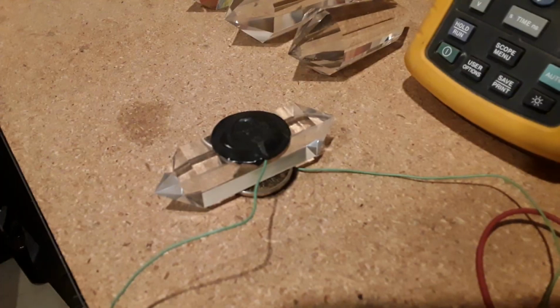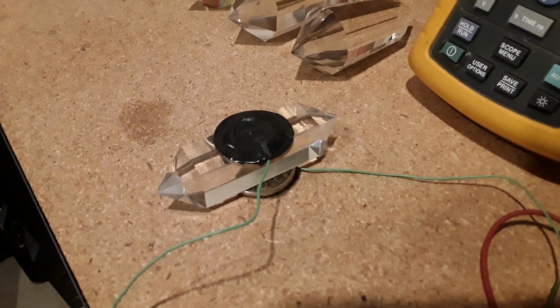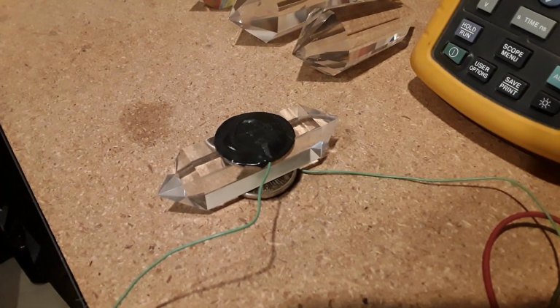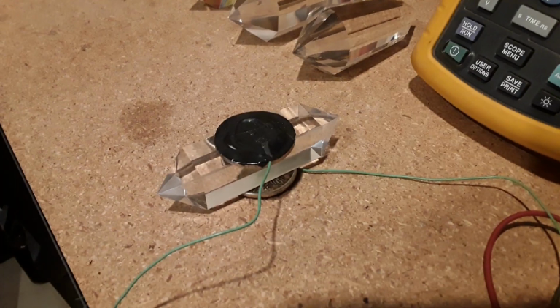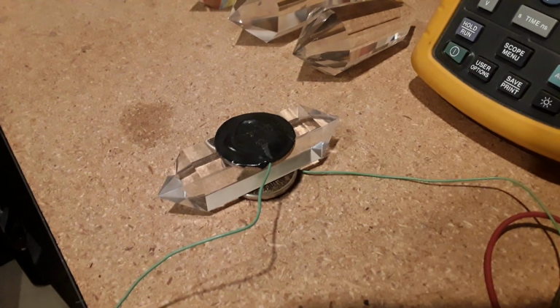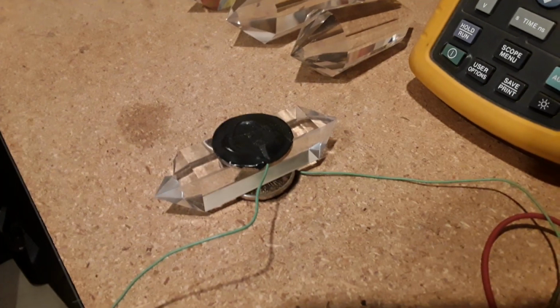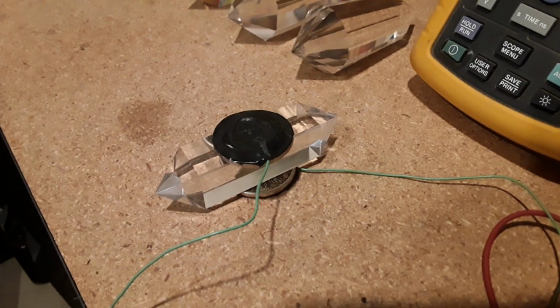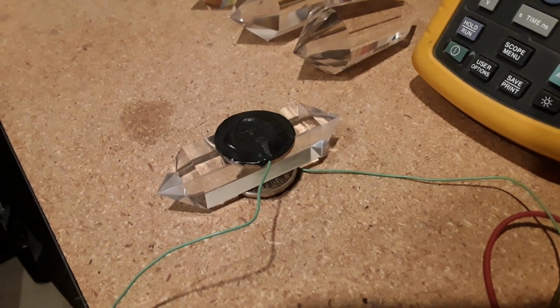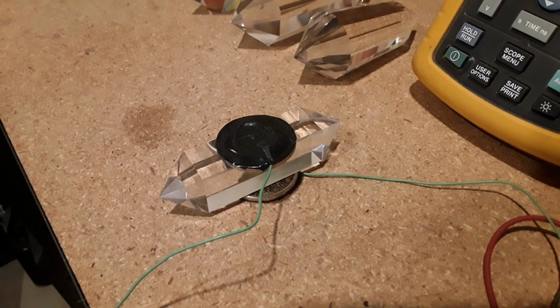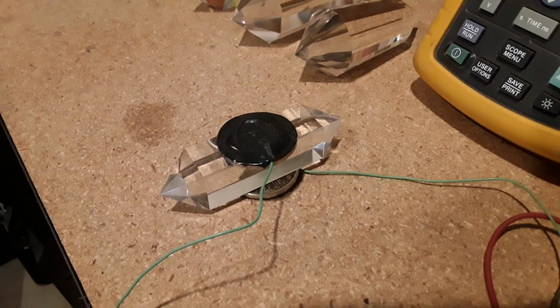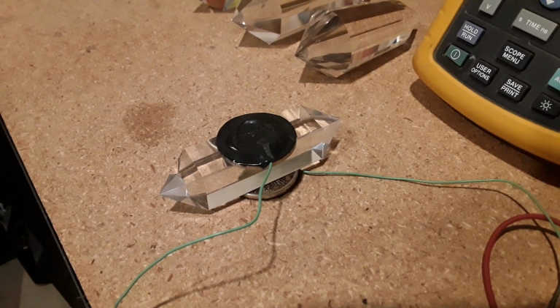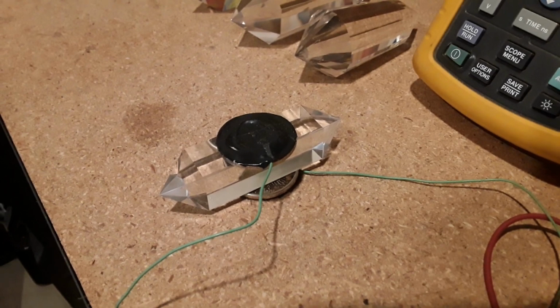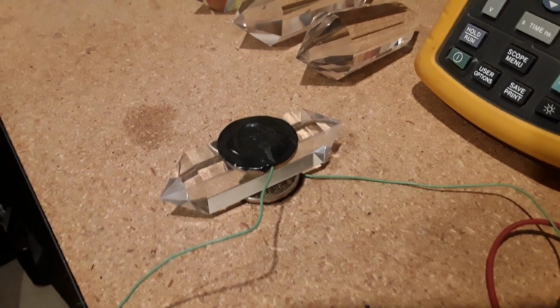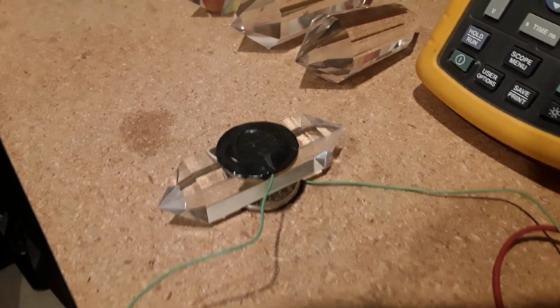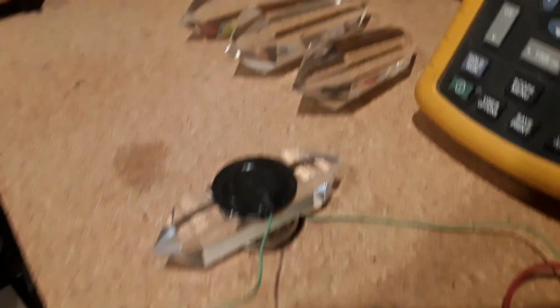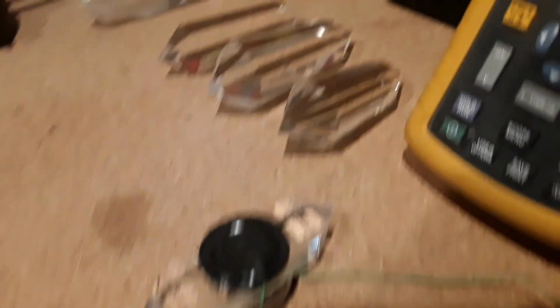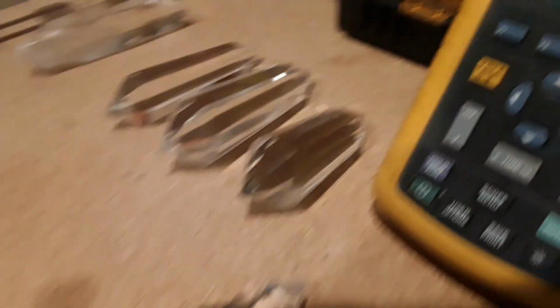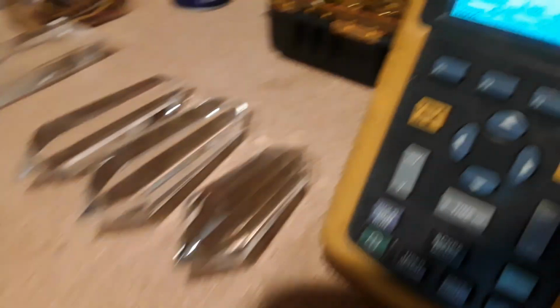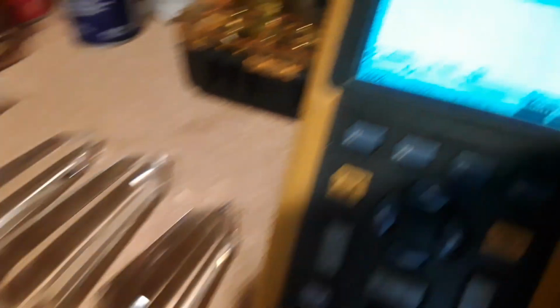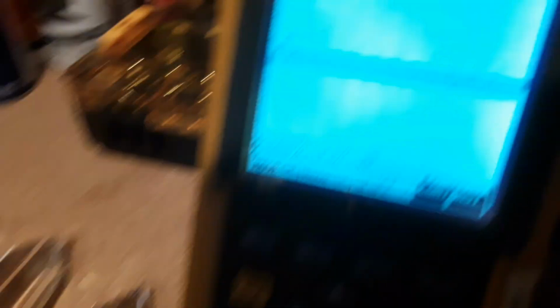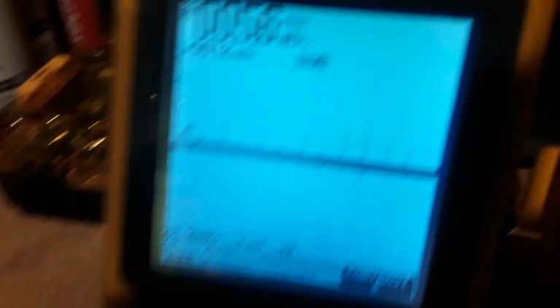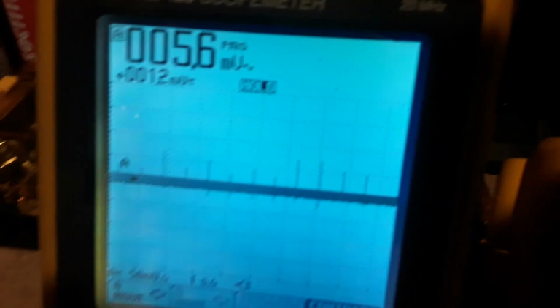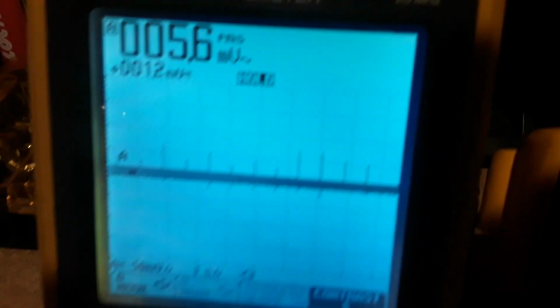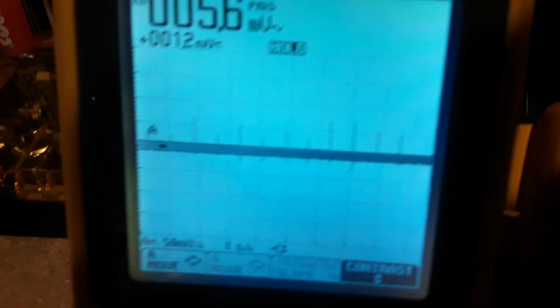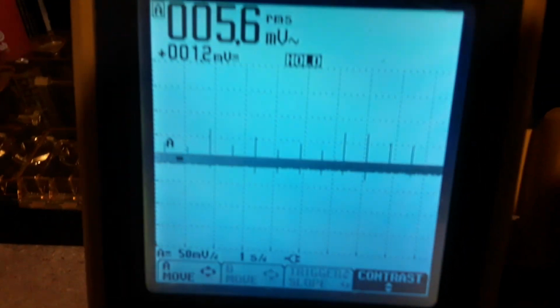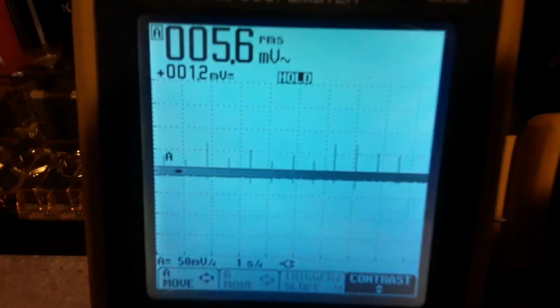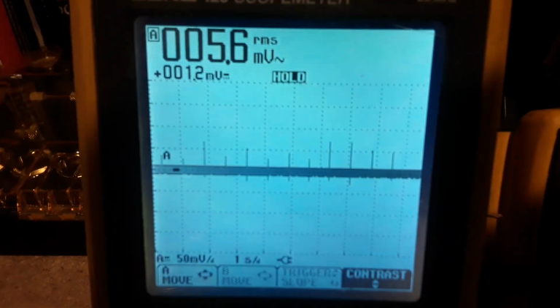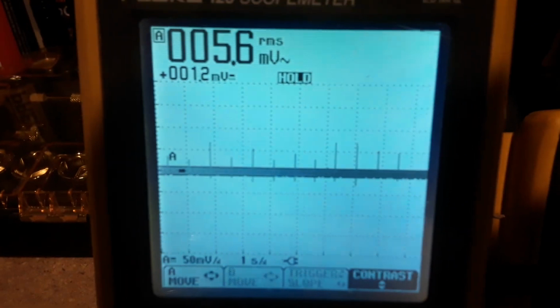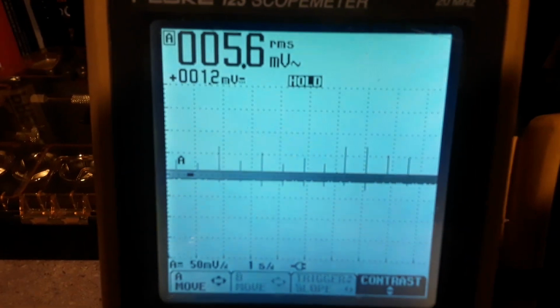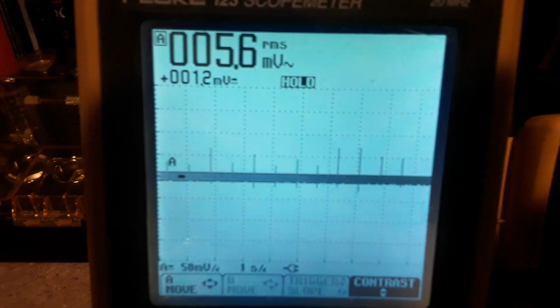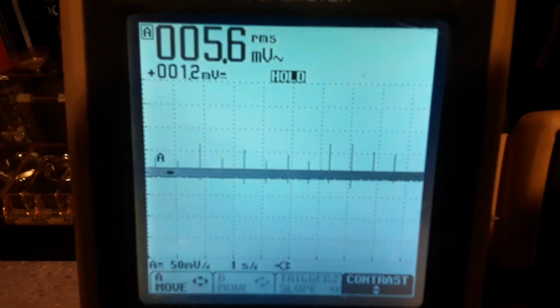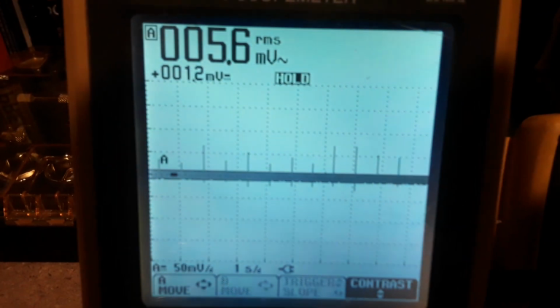This is a four-sided Vogel crystal and this is the output.